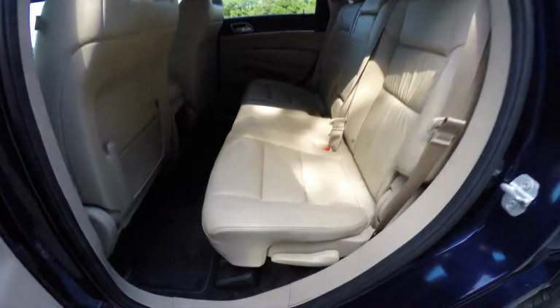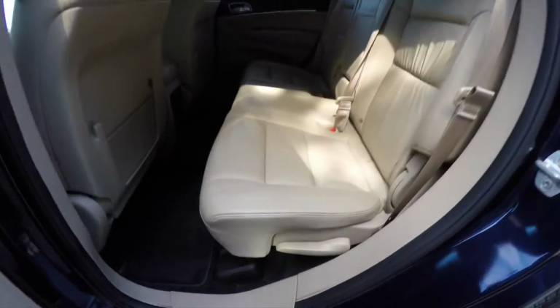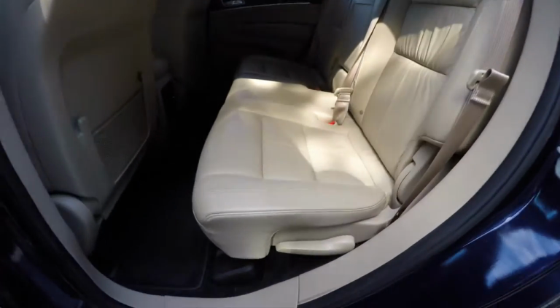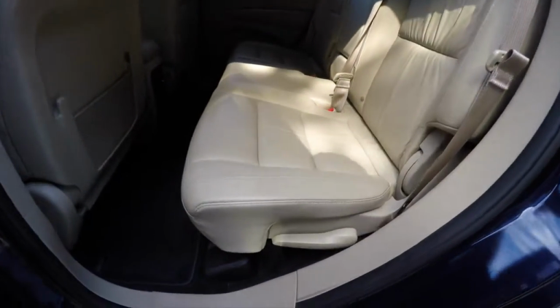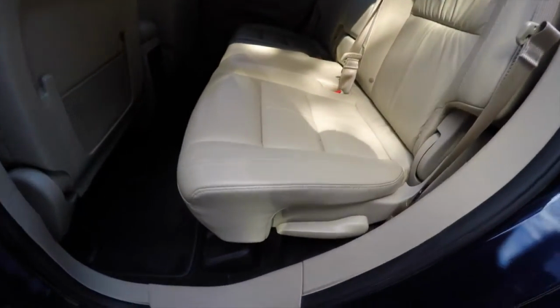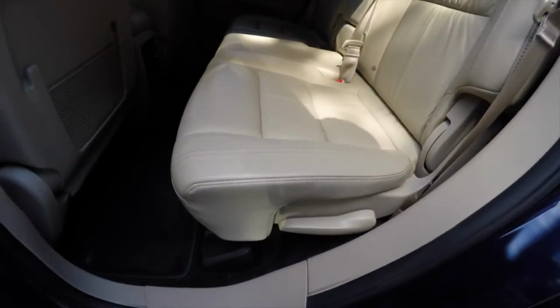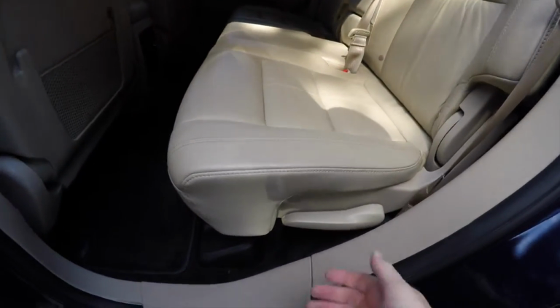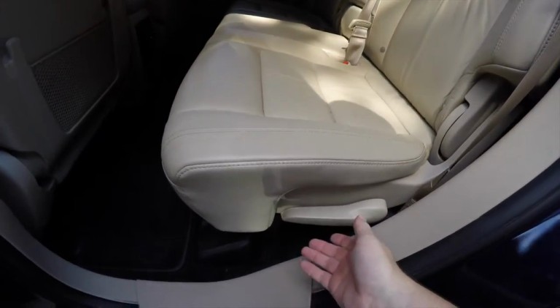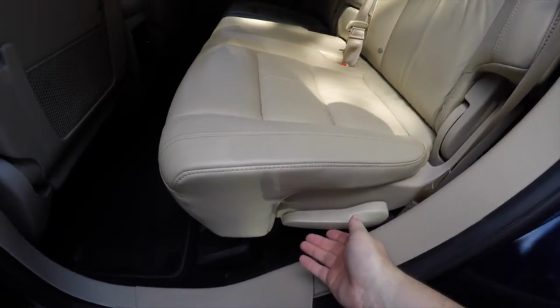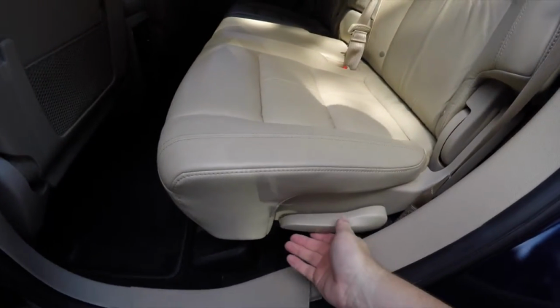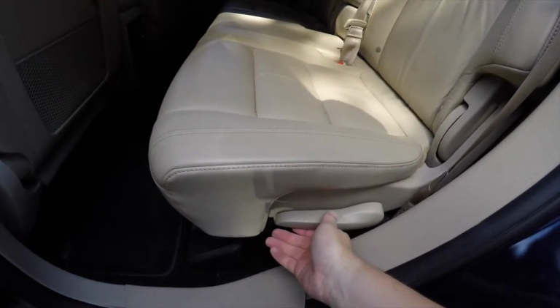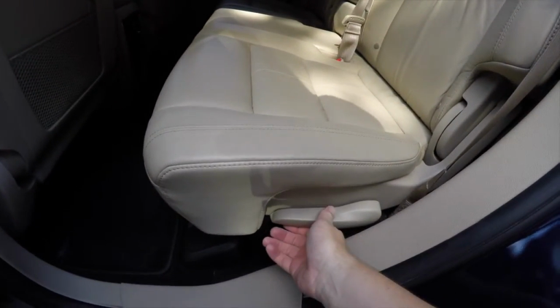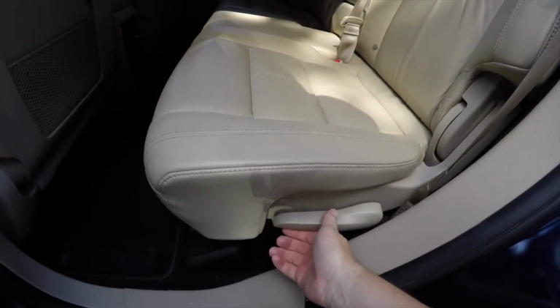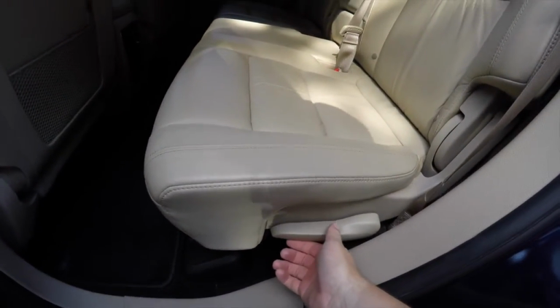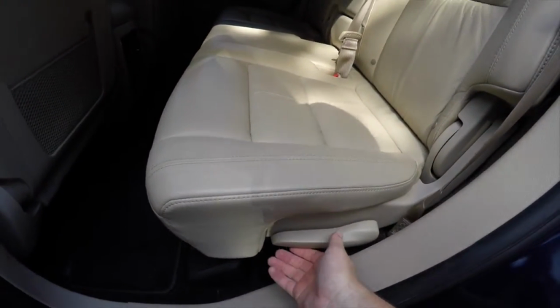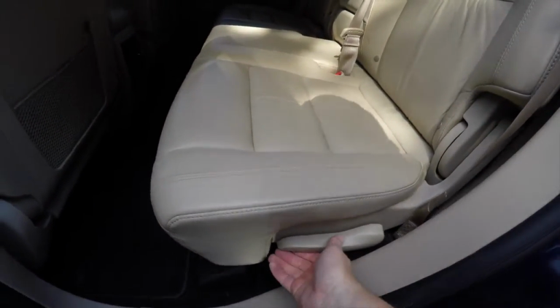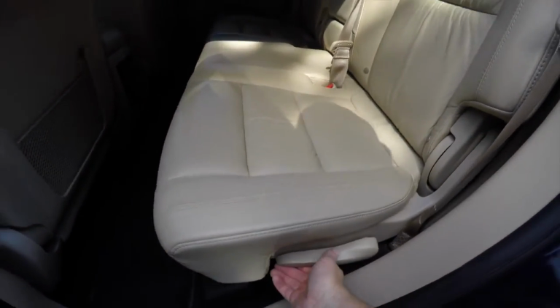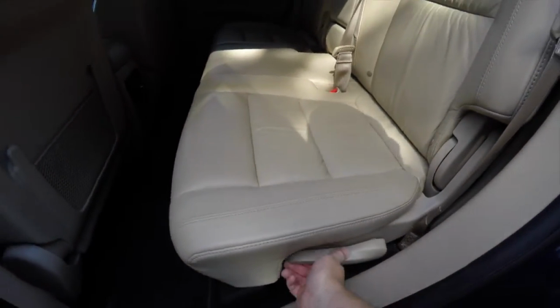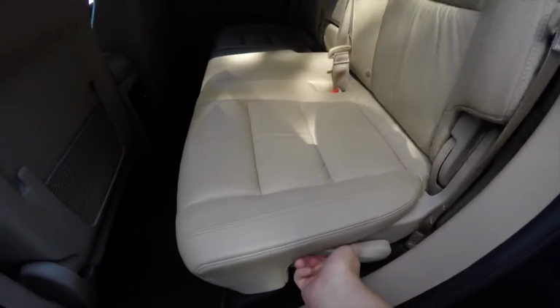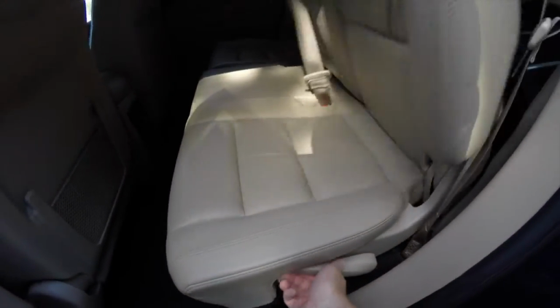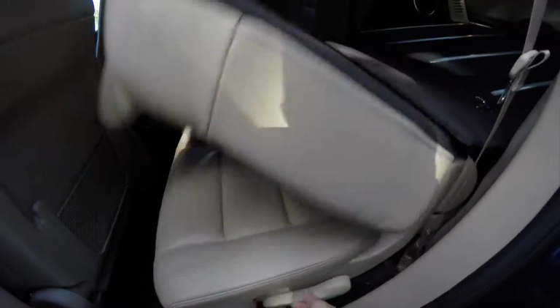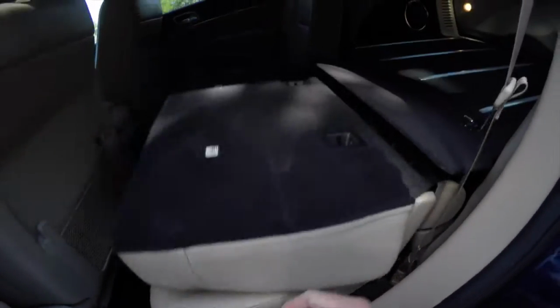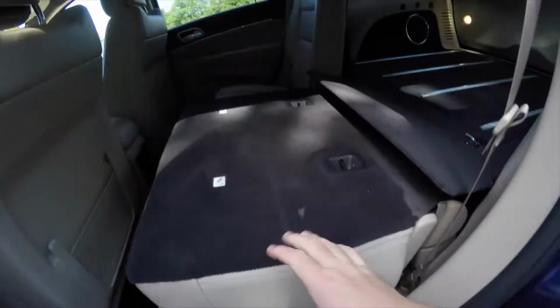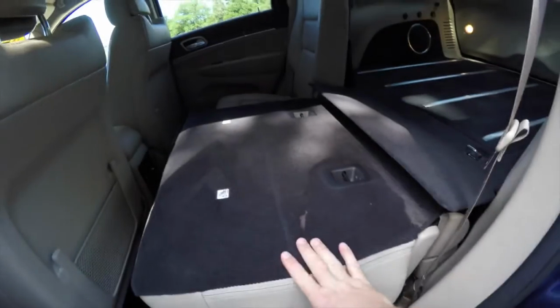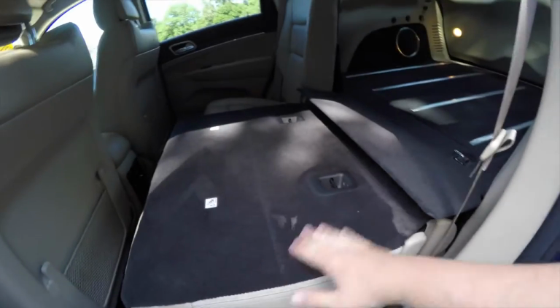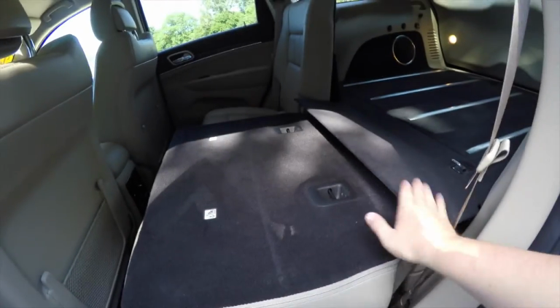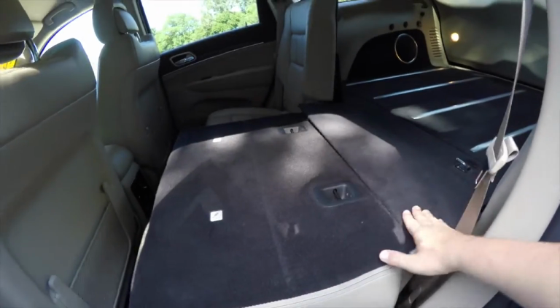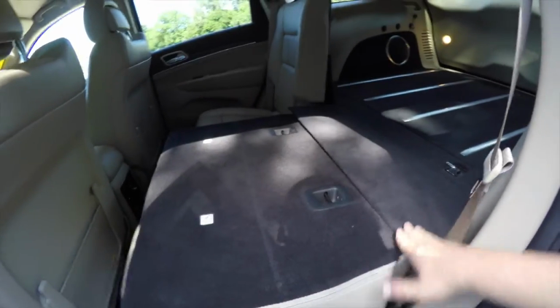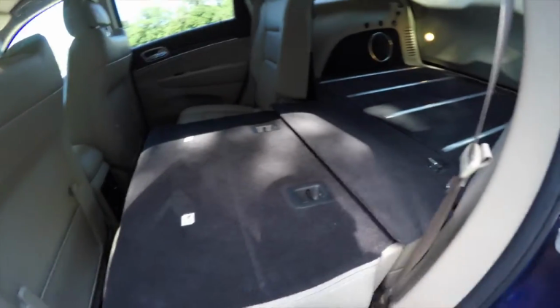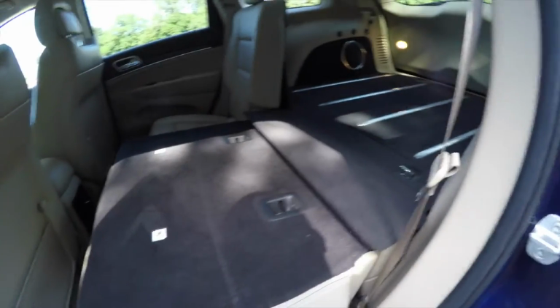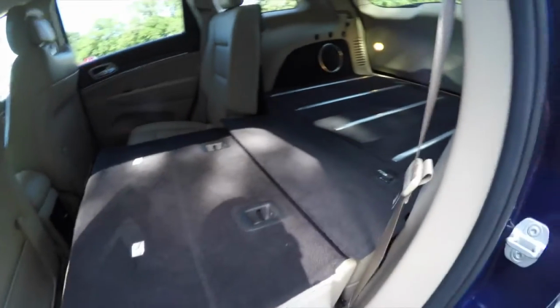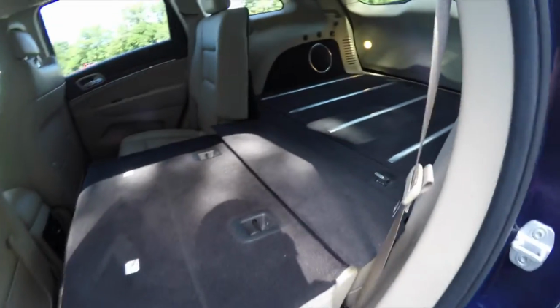To fold the seats, it's easy — just locate the lever at the base of the seat, lift up, and the seats will fold flat.